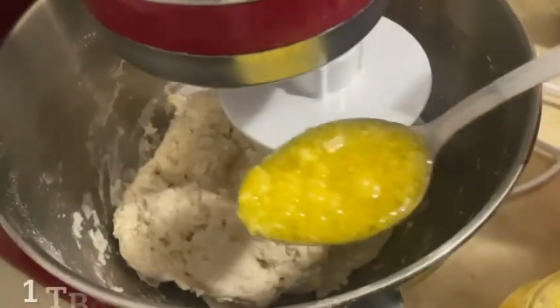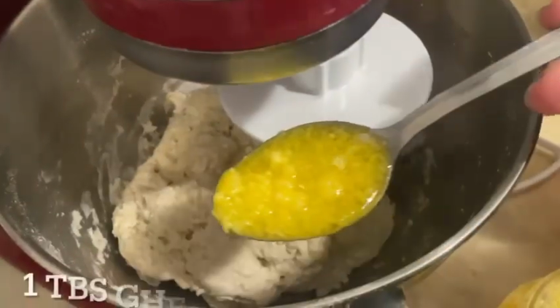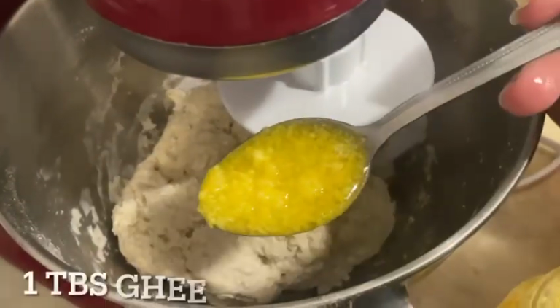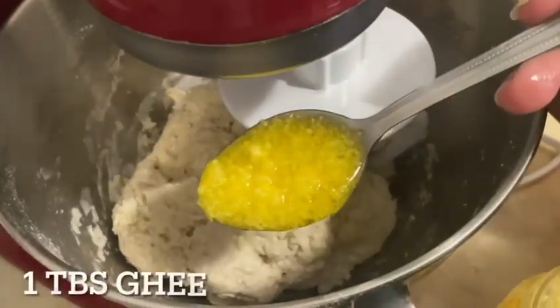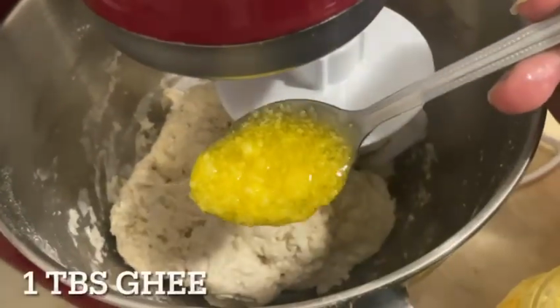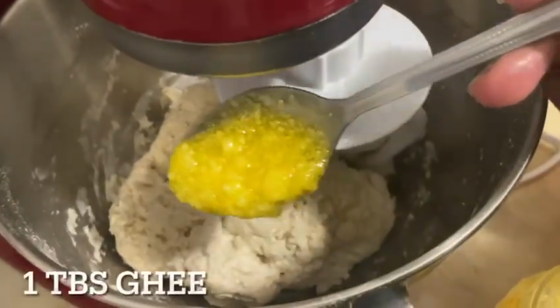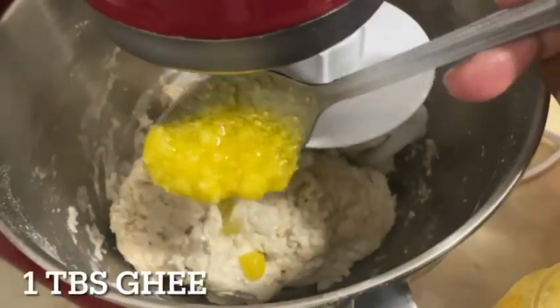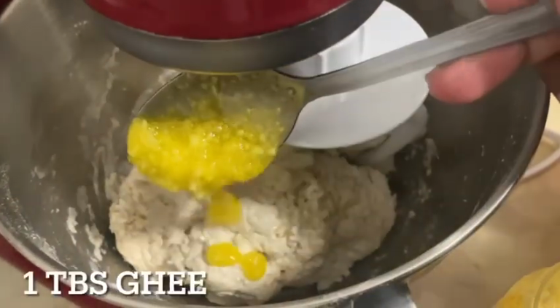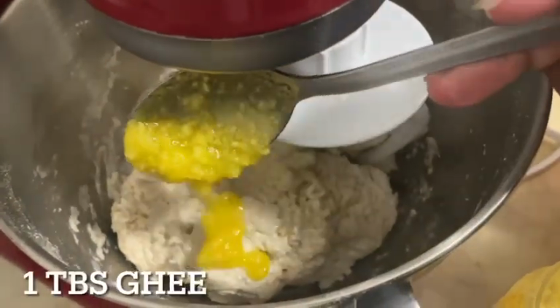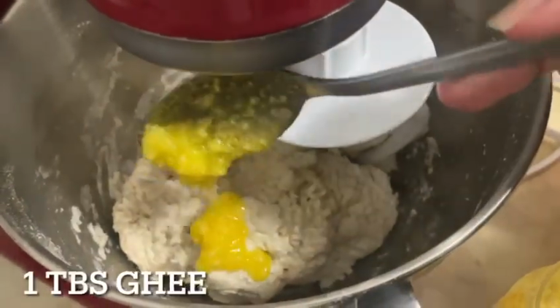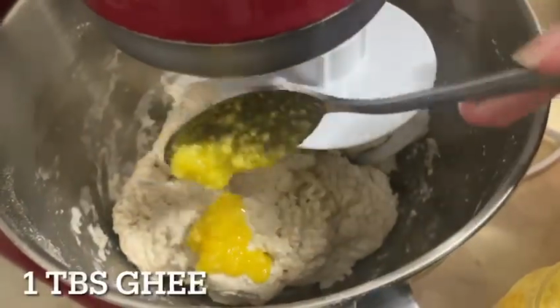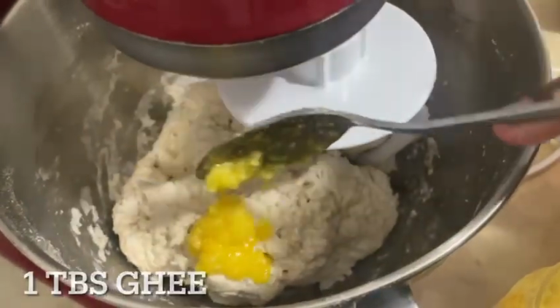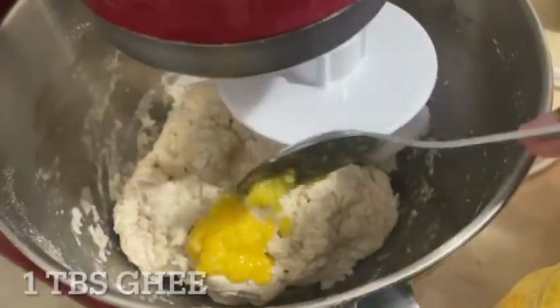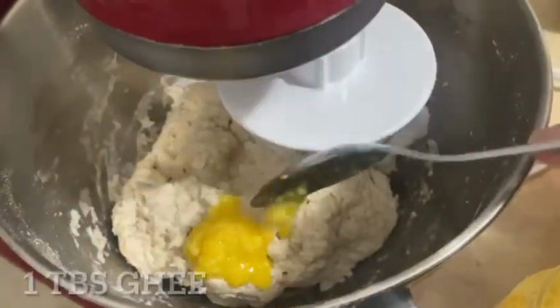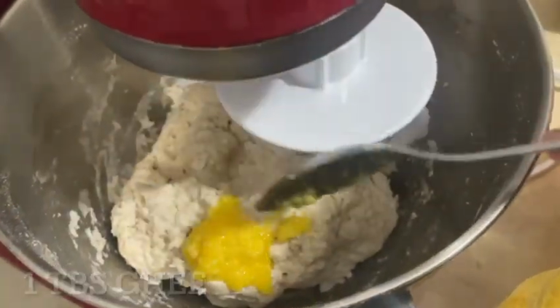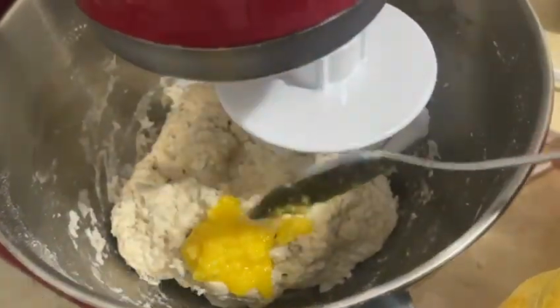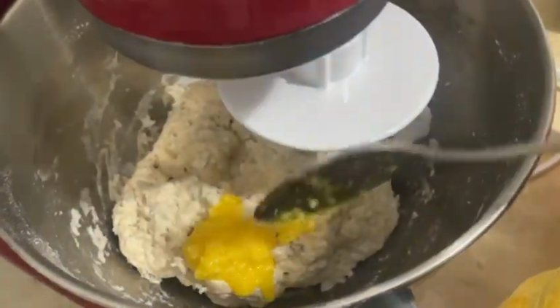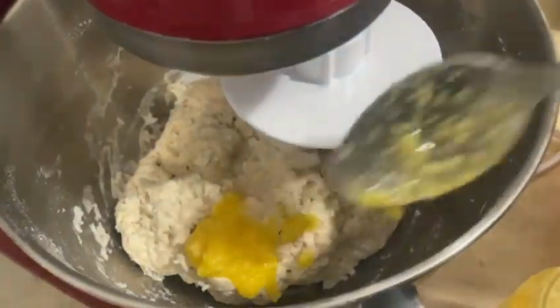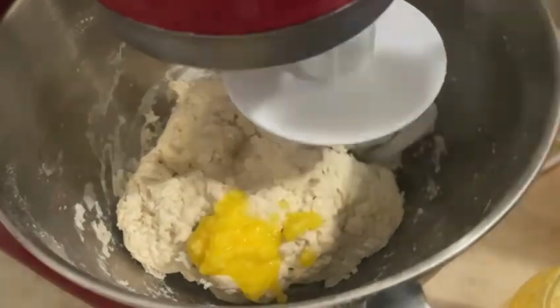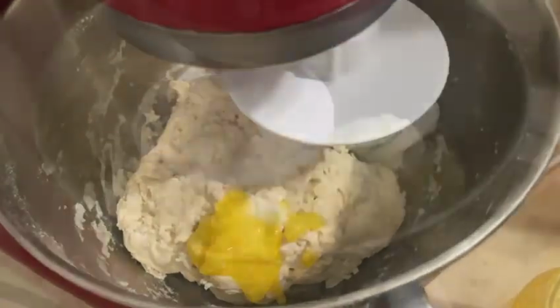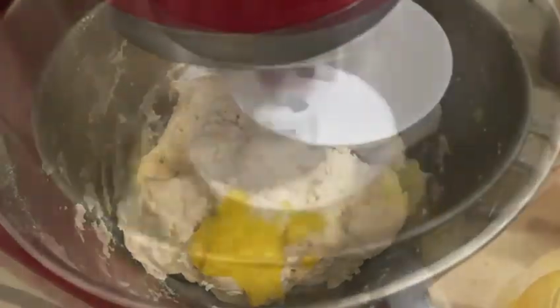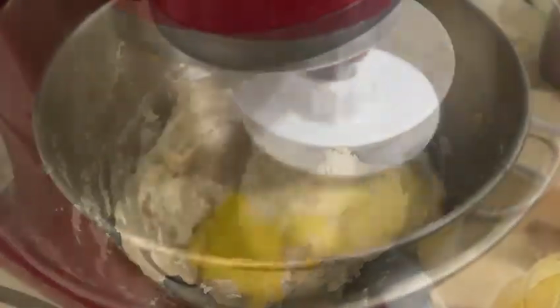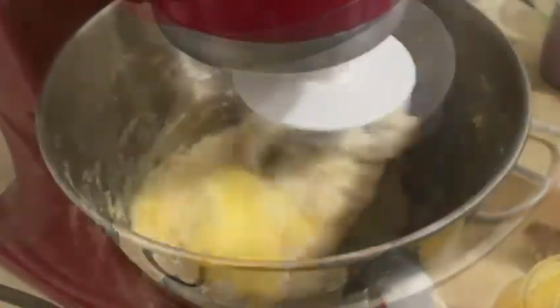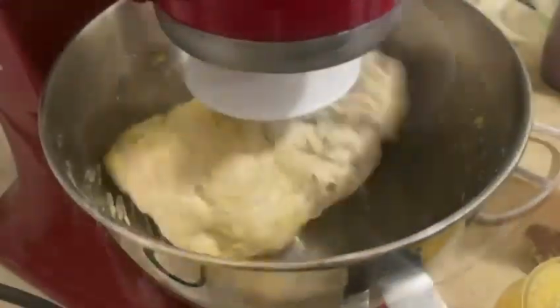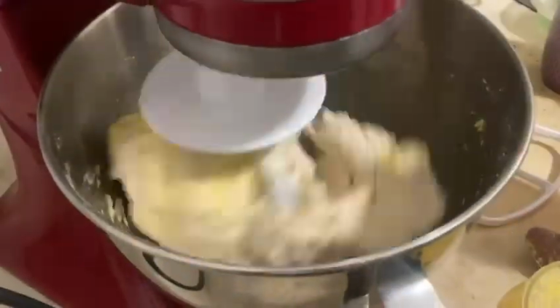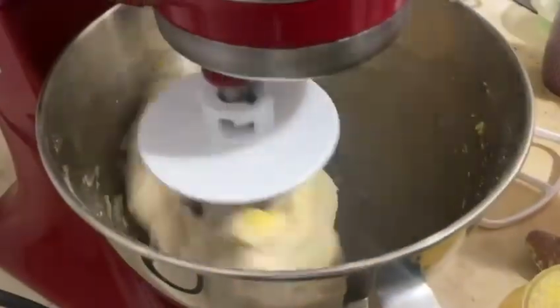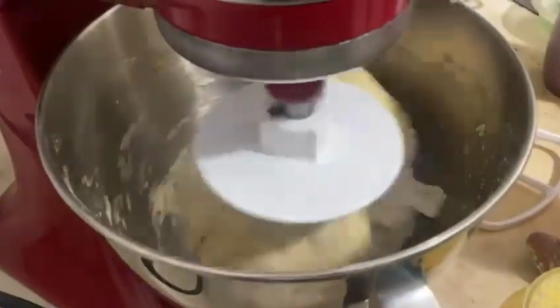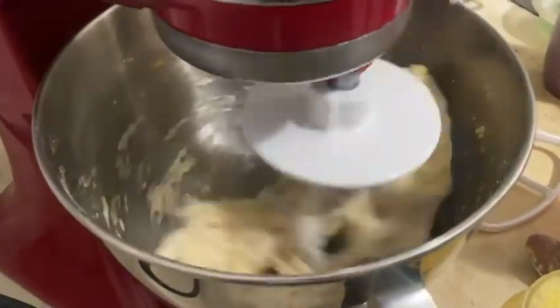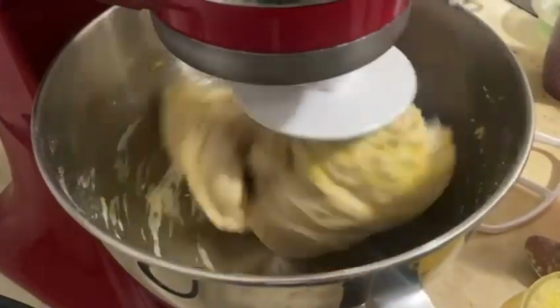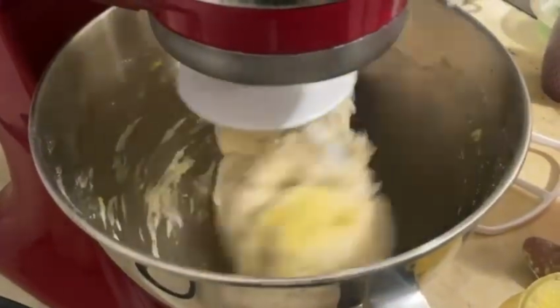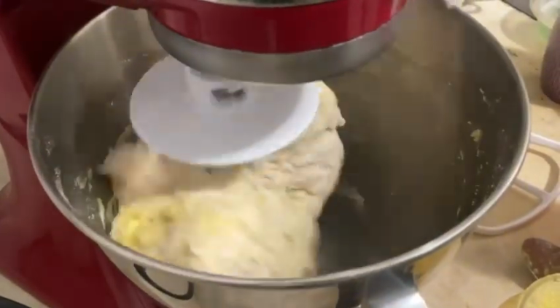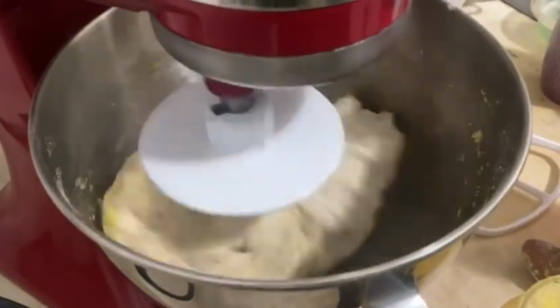Once the dough starts to come together, go in with one tablespoon of ghee, also known as clarified butter.